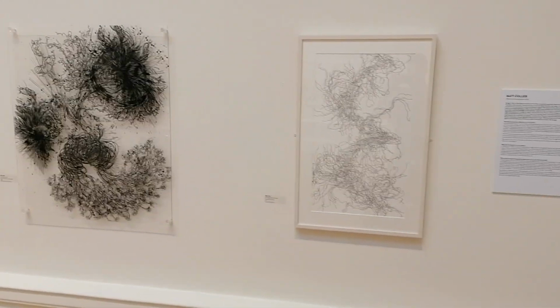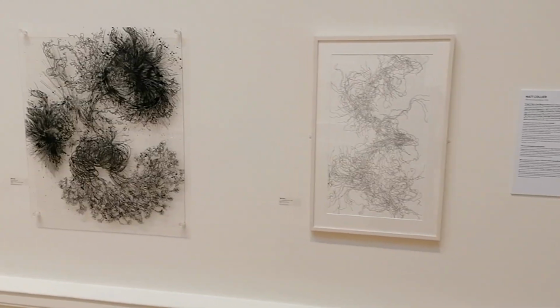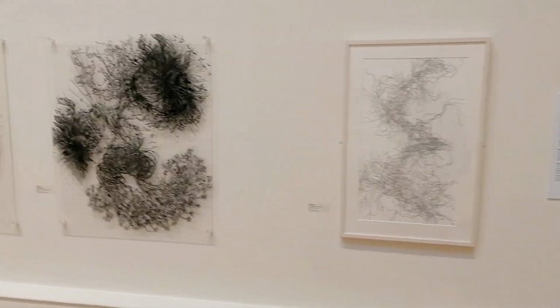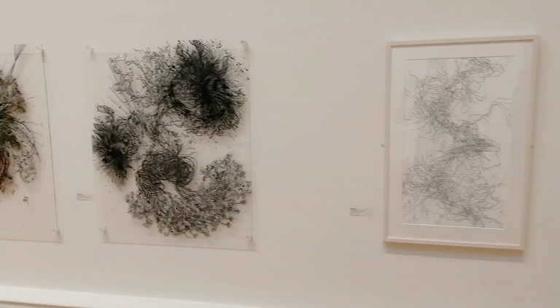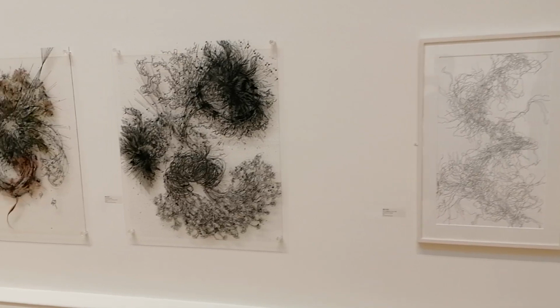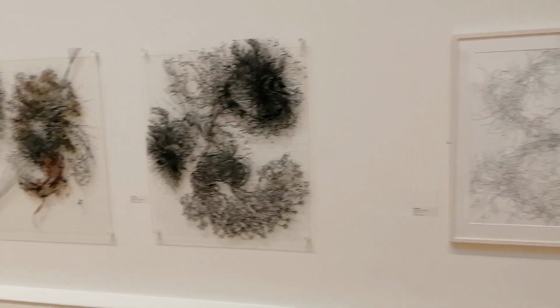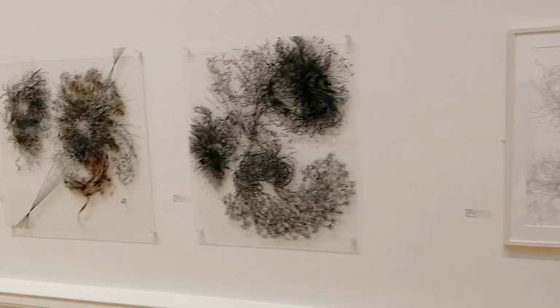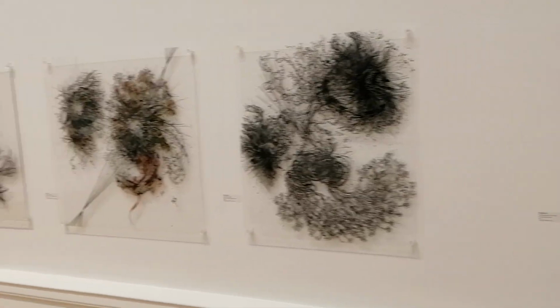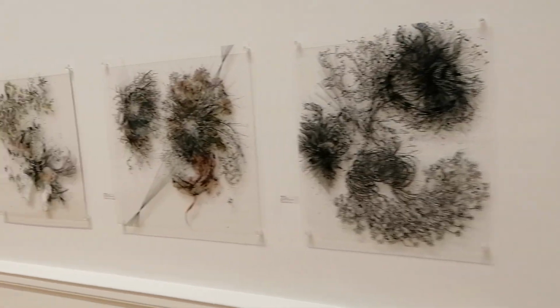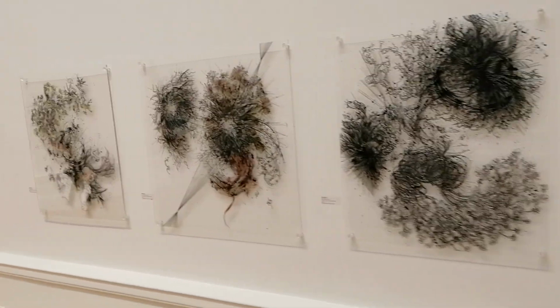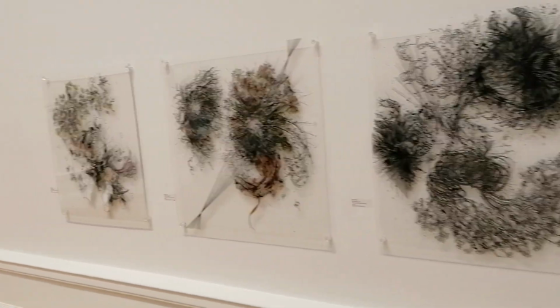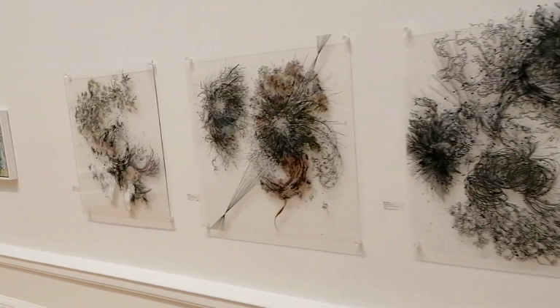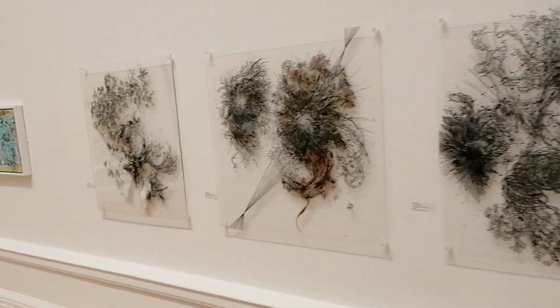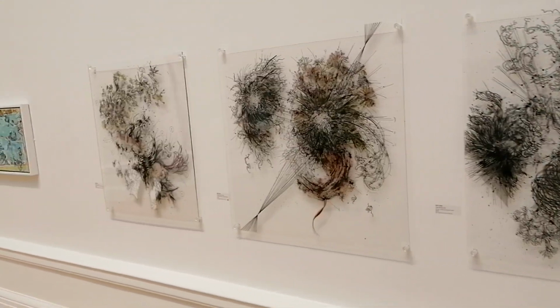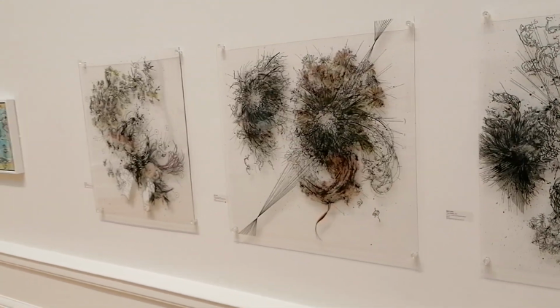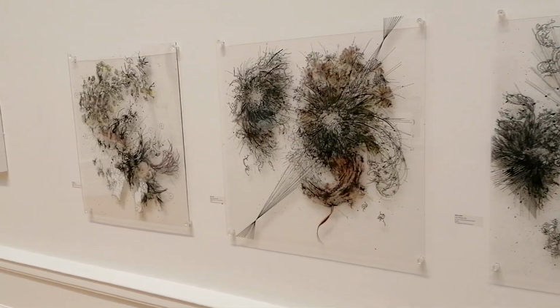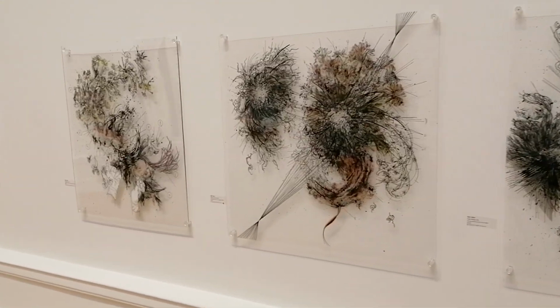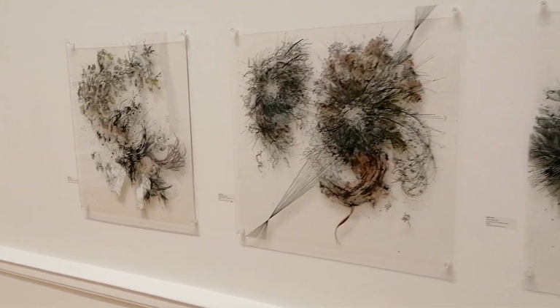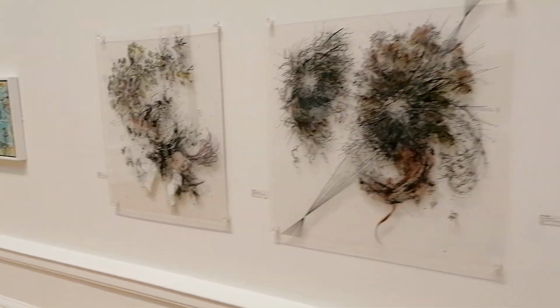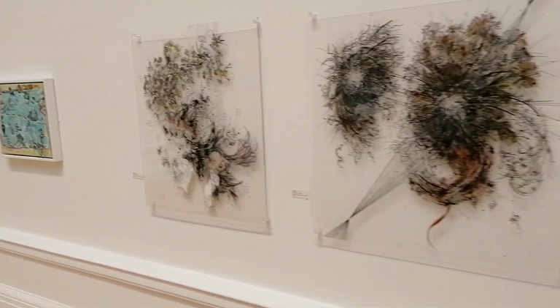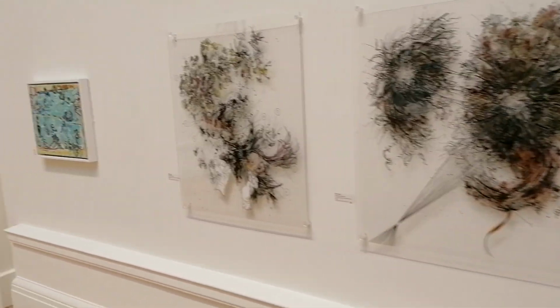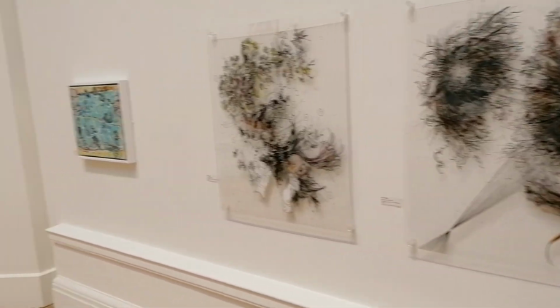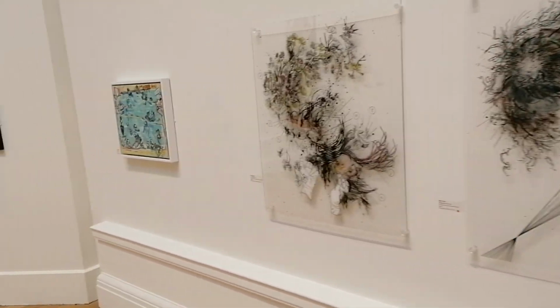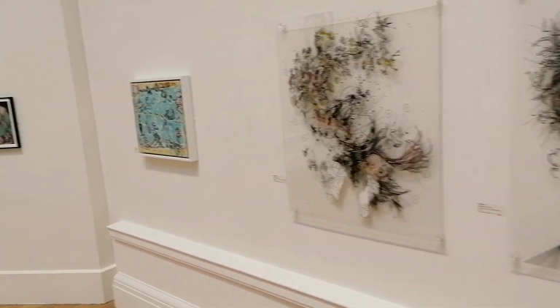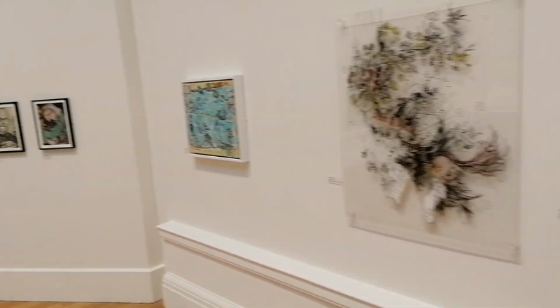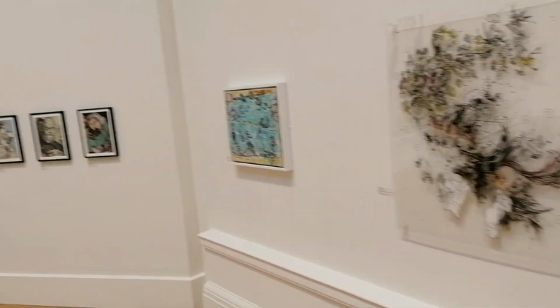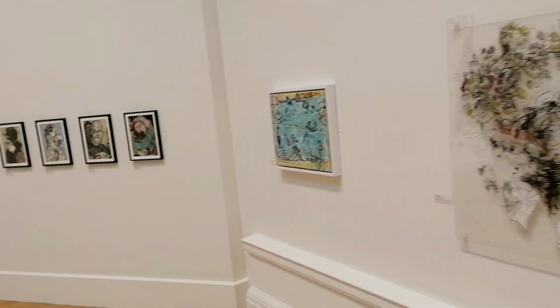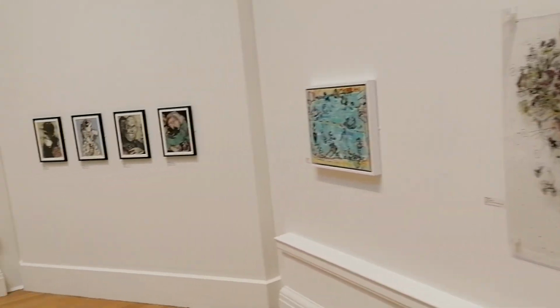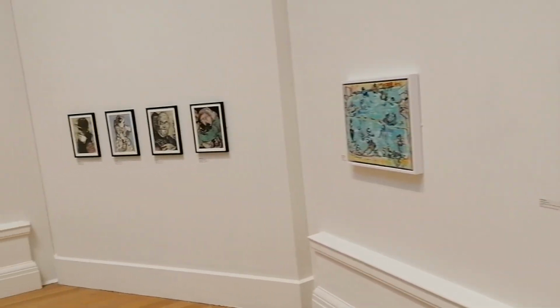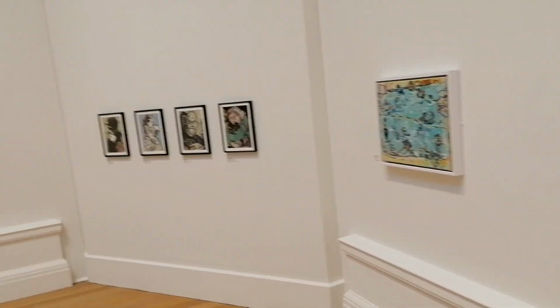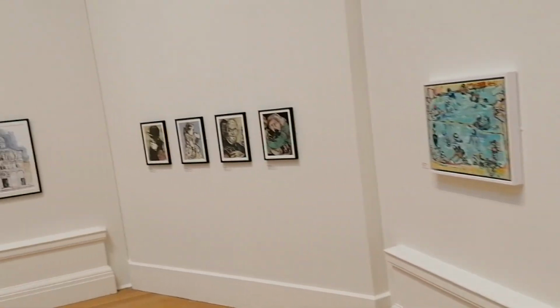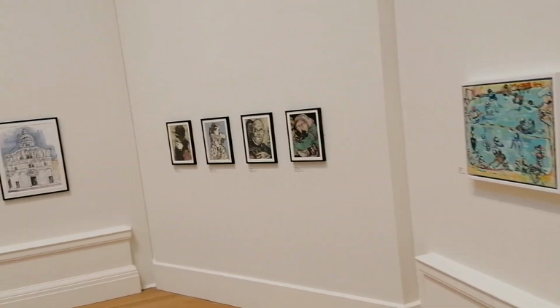Might have to divide this one up into a couple of videos because, yeah, there's a lot to see.